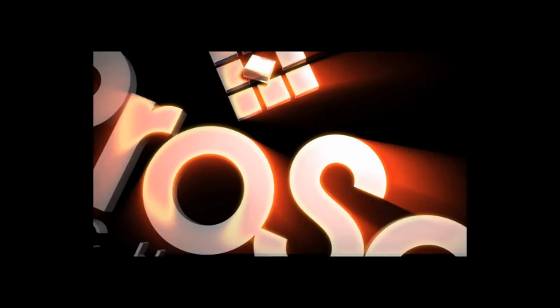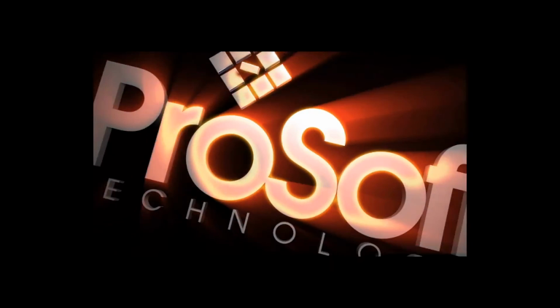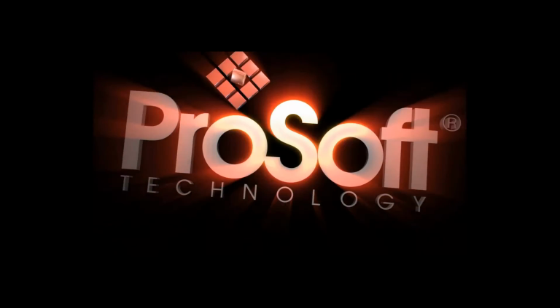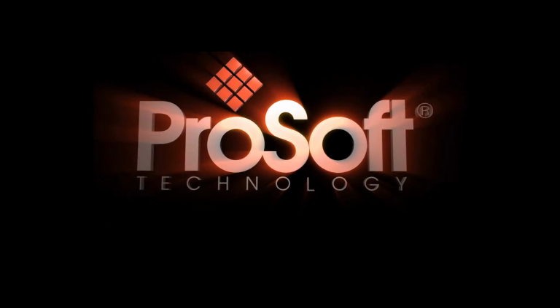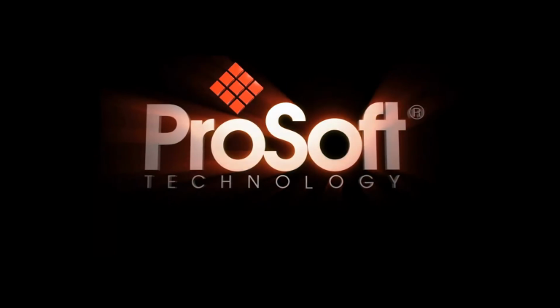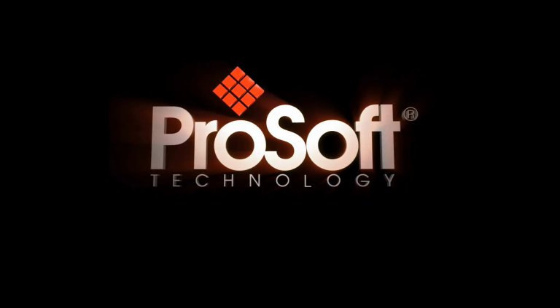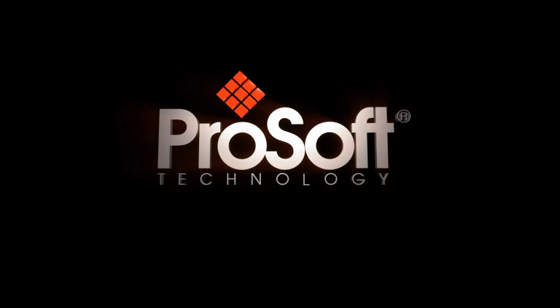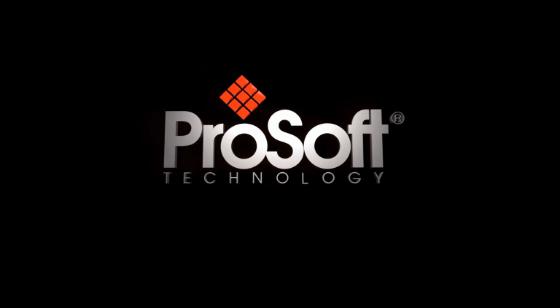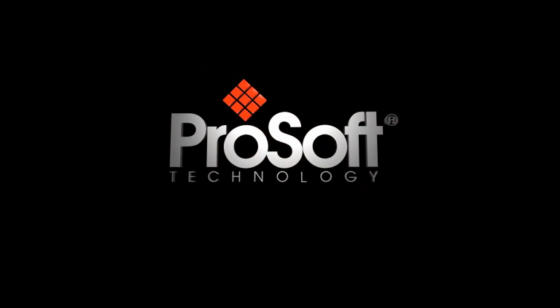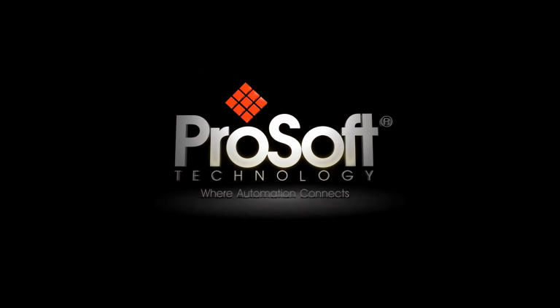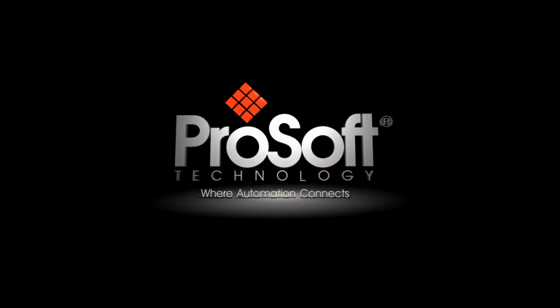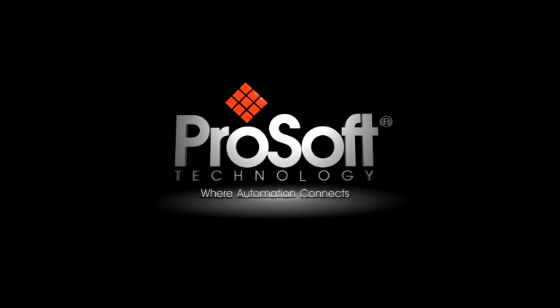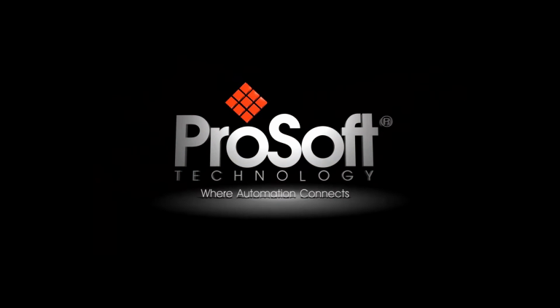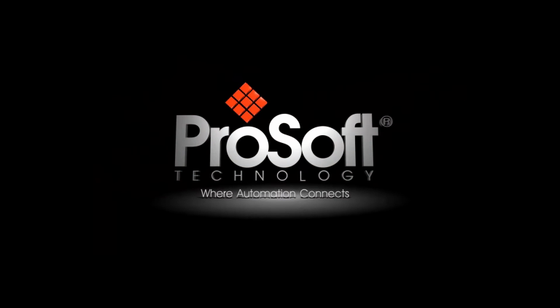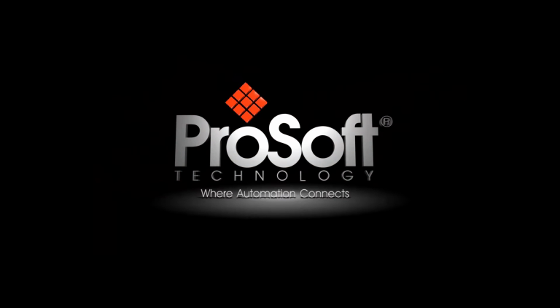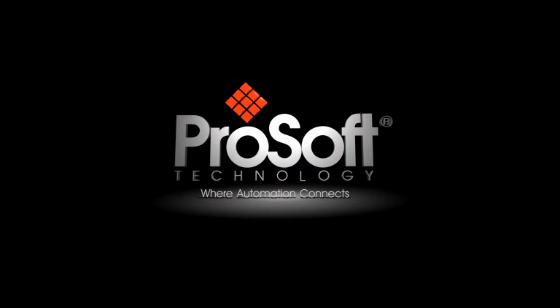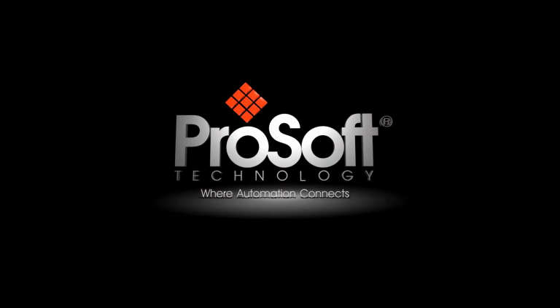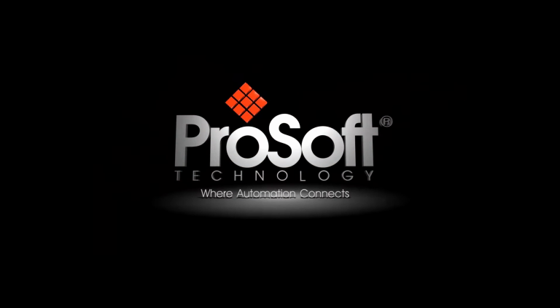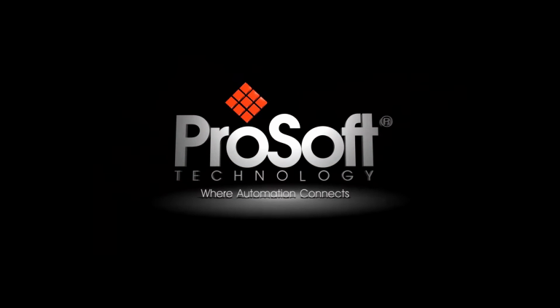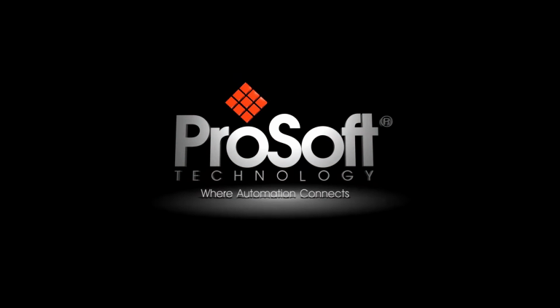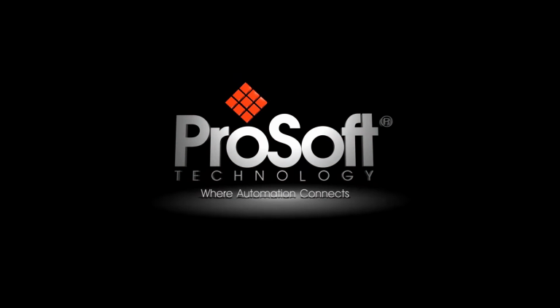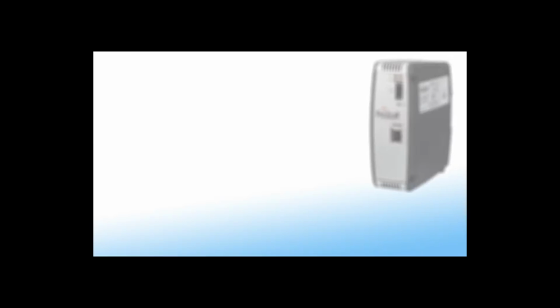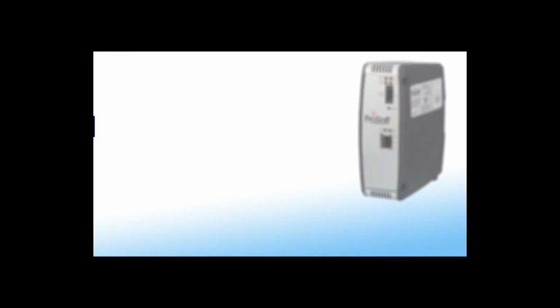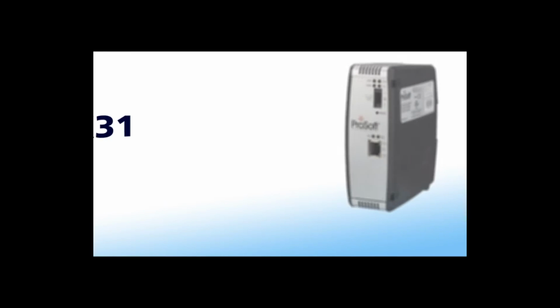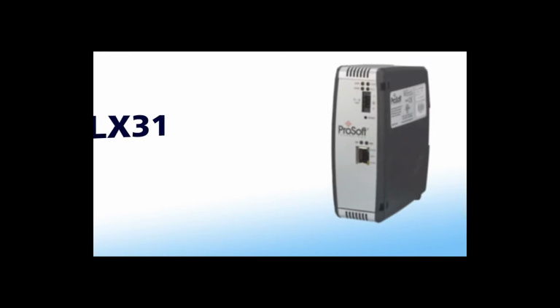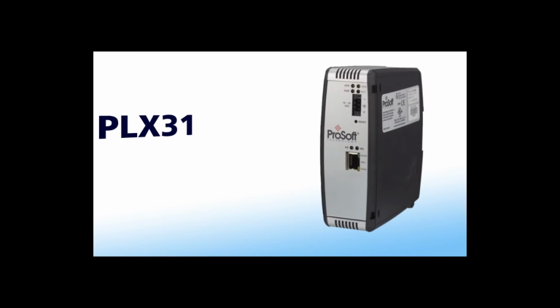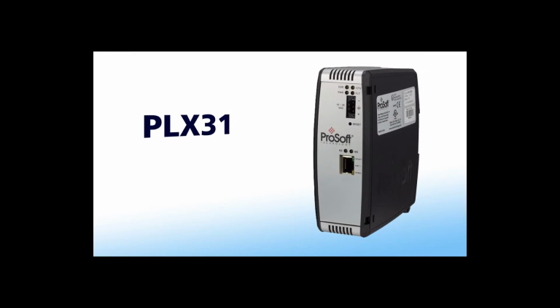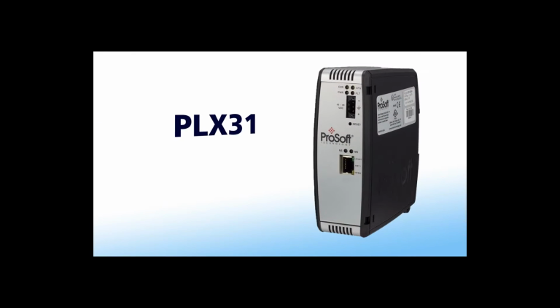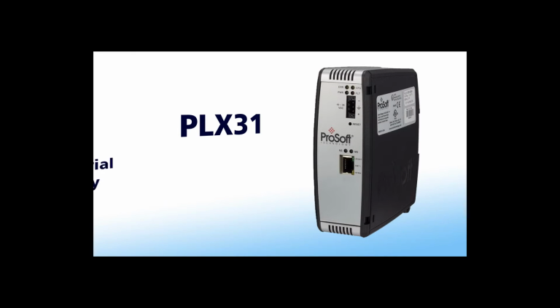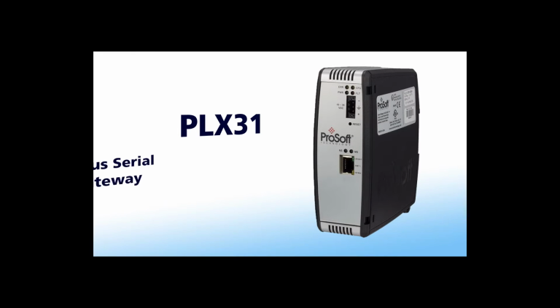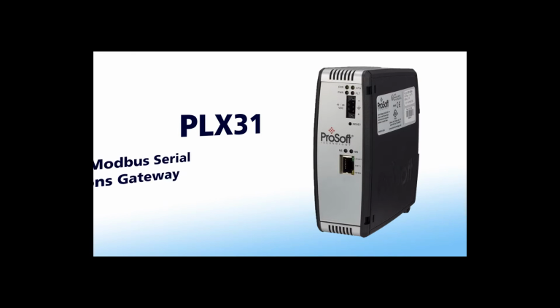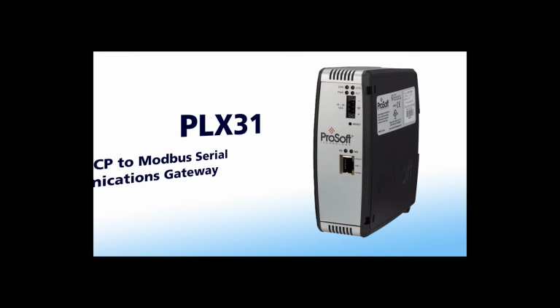In this video we will be going over configuration of a Modbus TCP/IP to Modbus Serial Gateway. Let's get started.